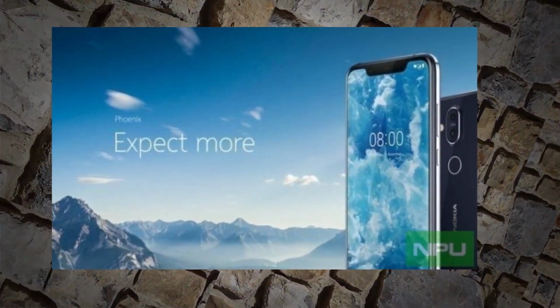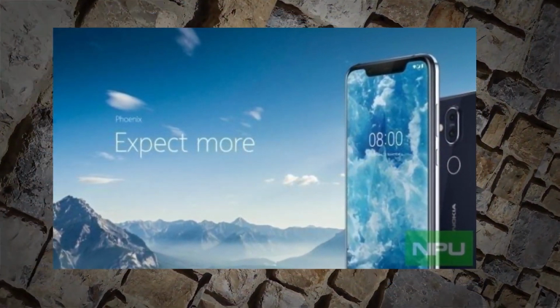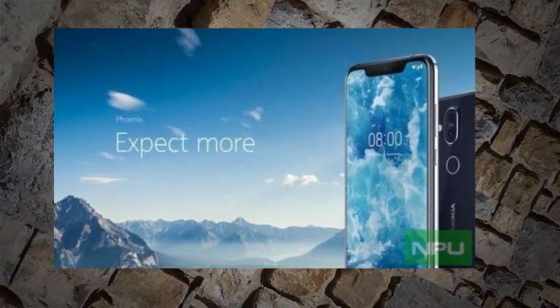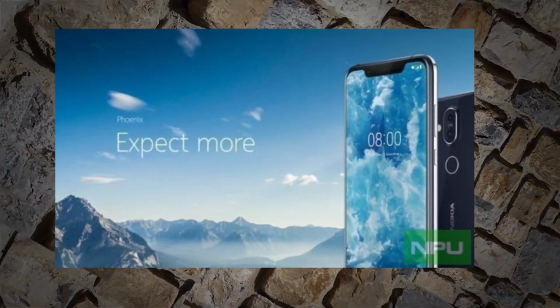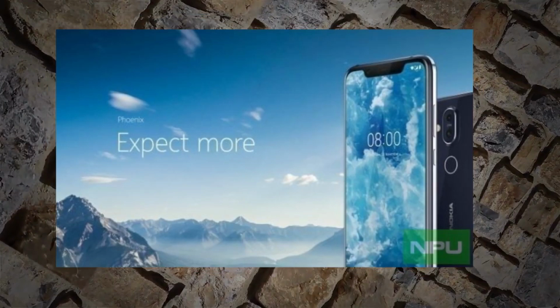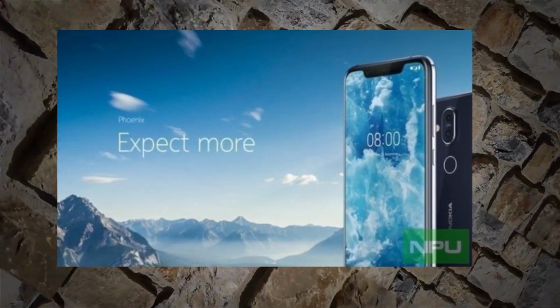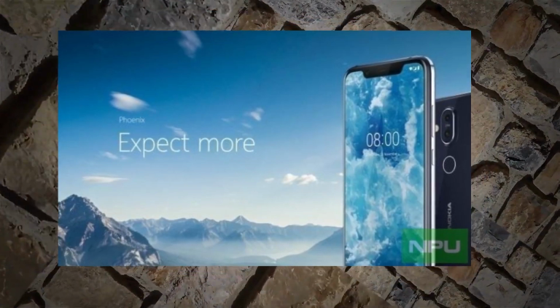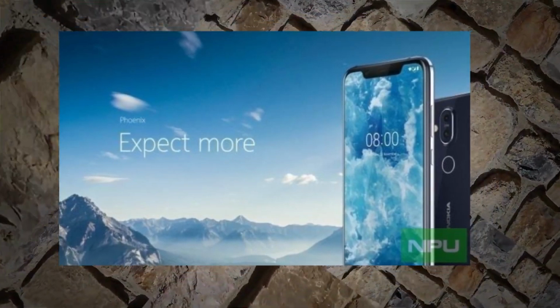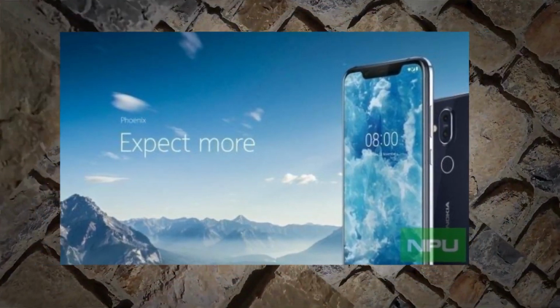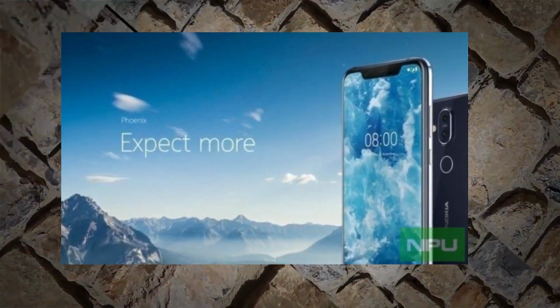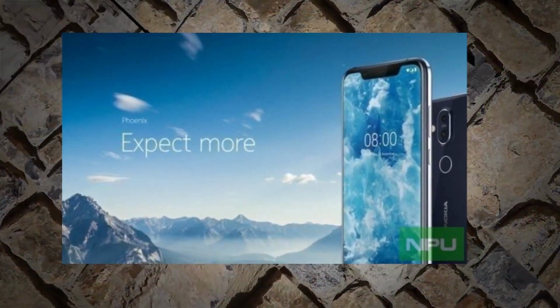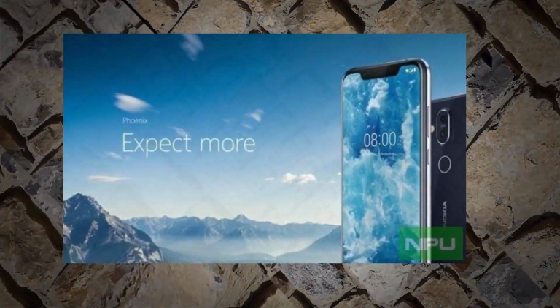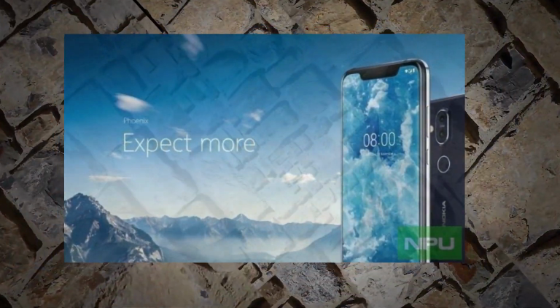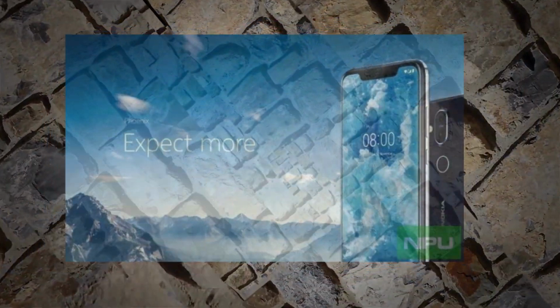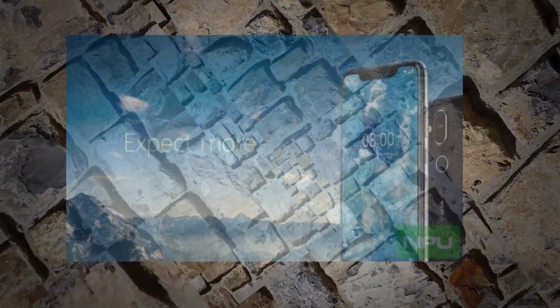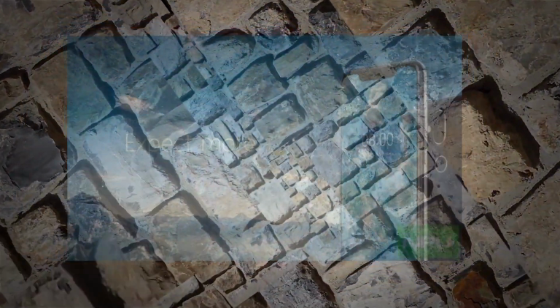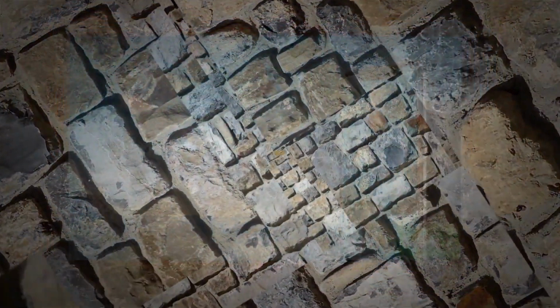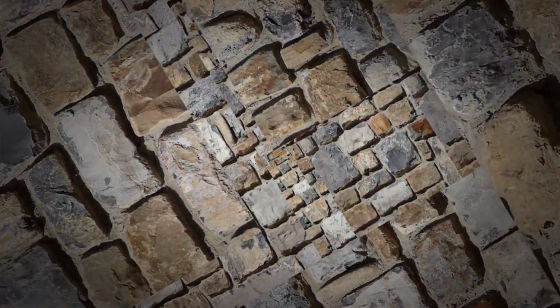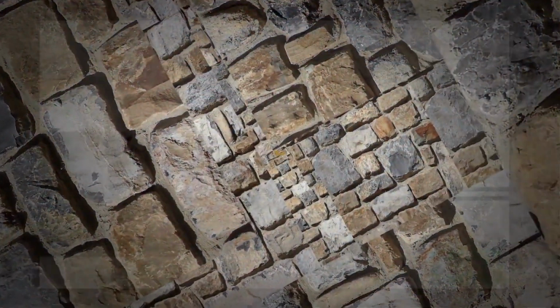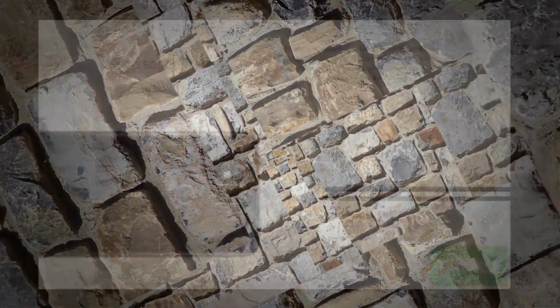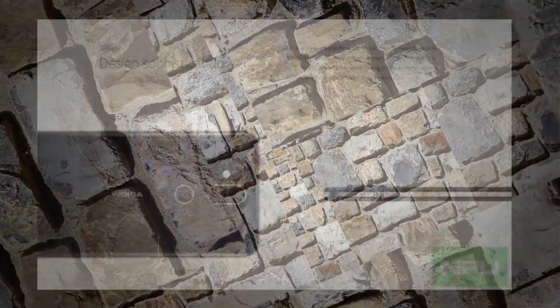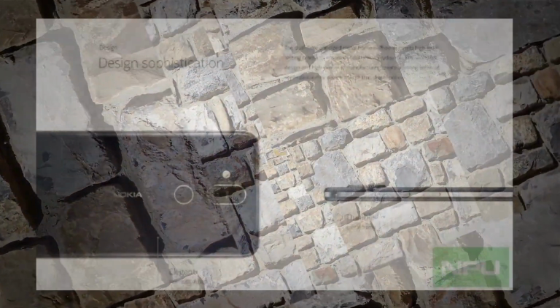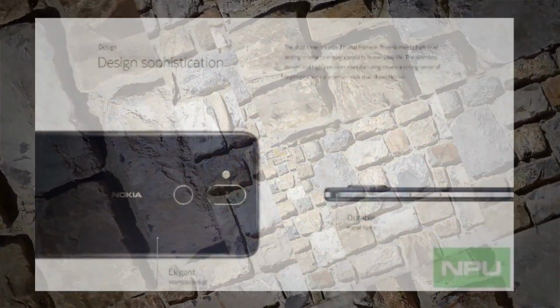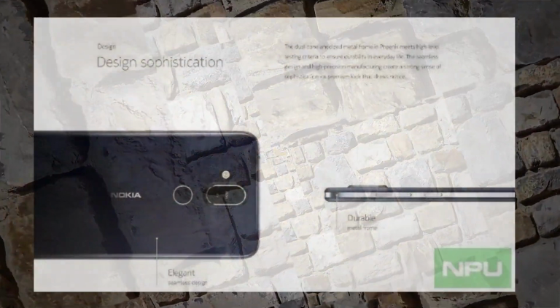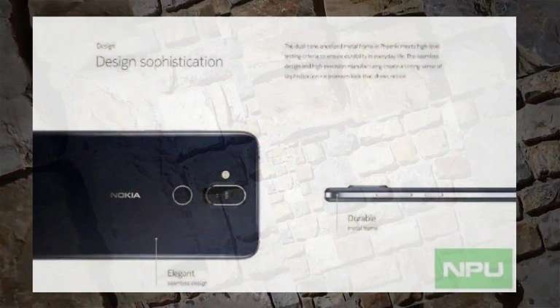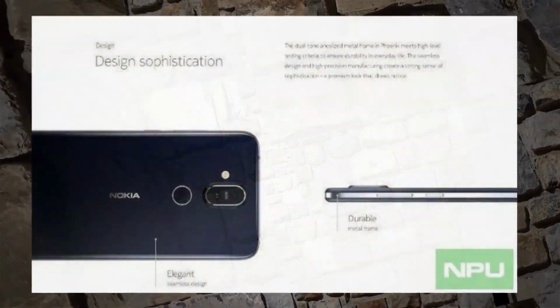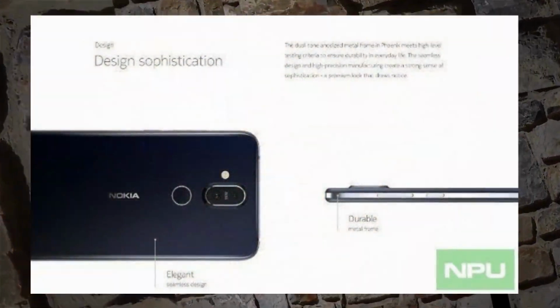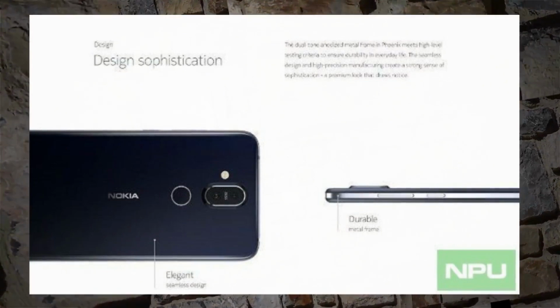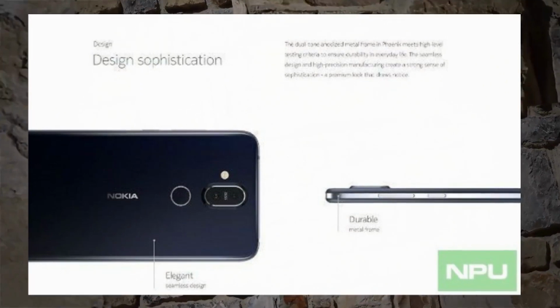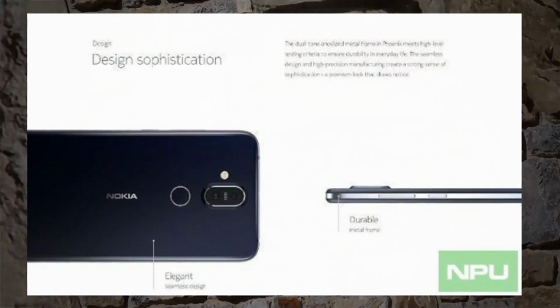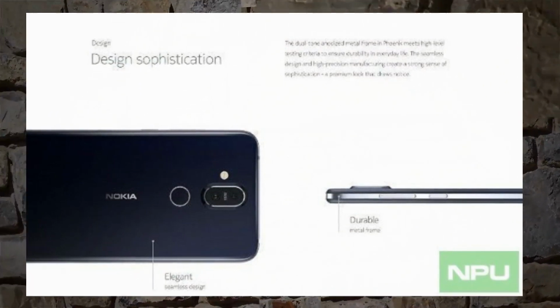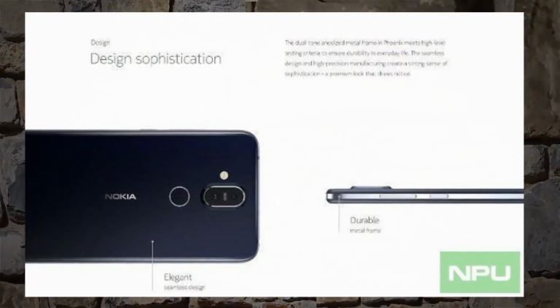Speaking of which, the rear is home to a fingerprint scanner and a vertical camera setup in the middle that houses two sensors and Zeiss branding.